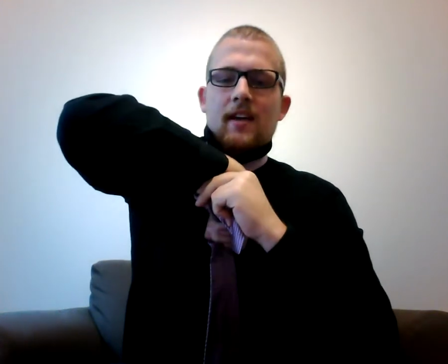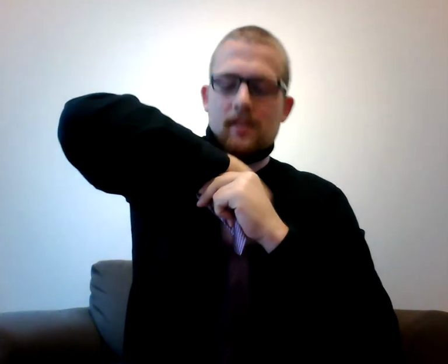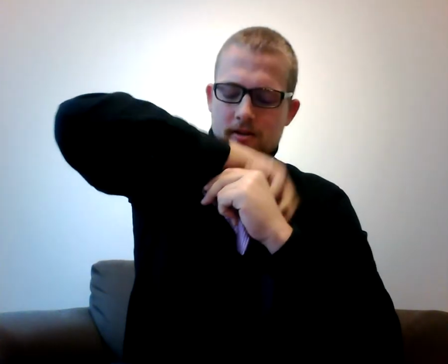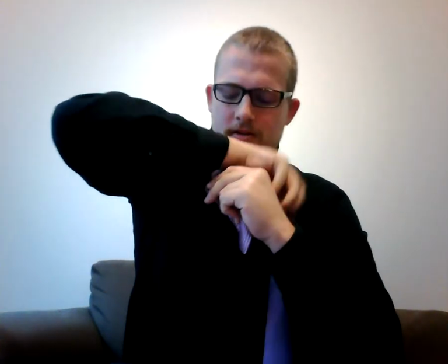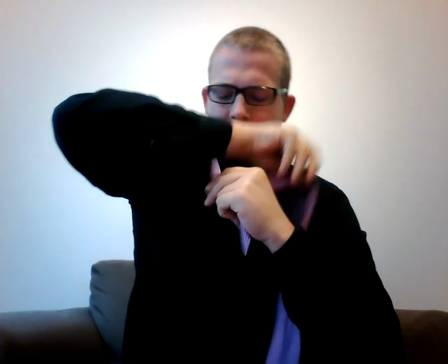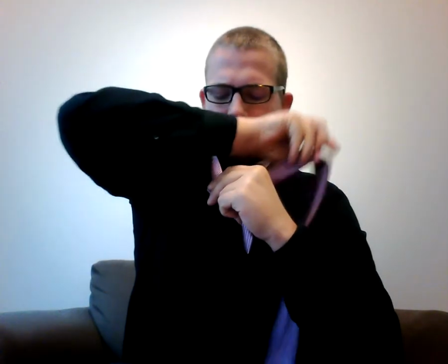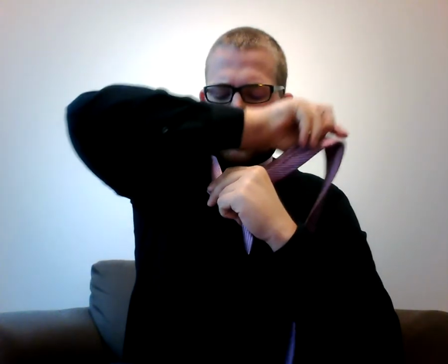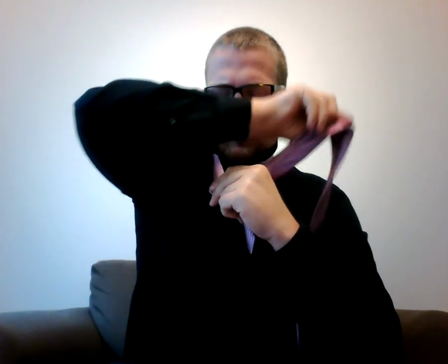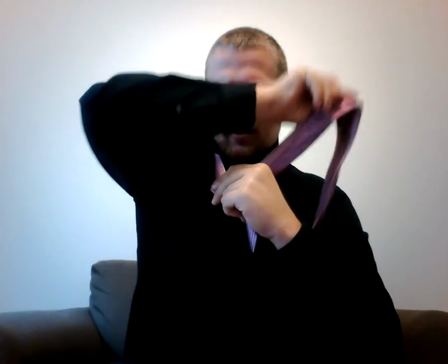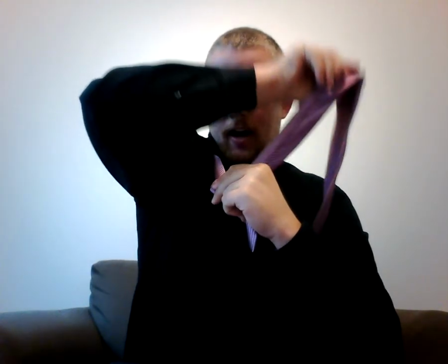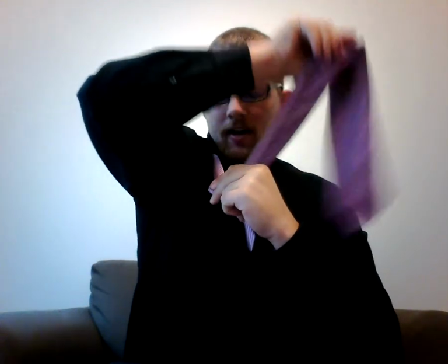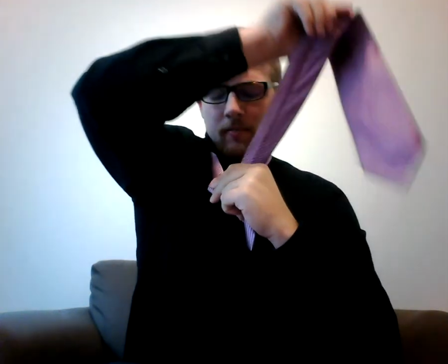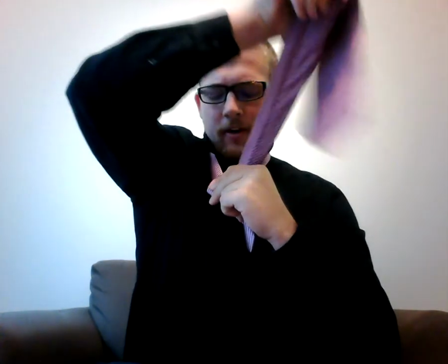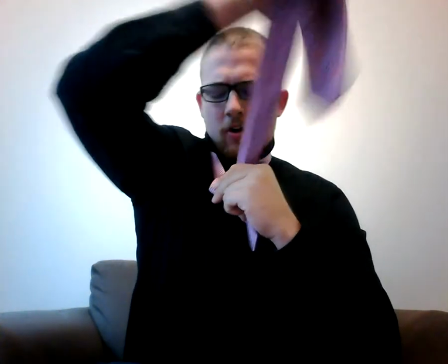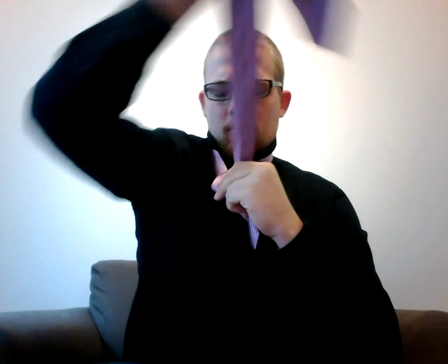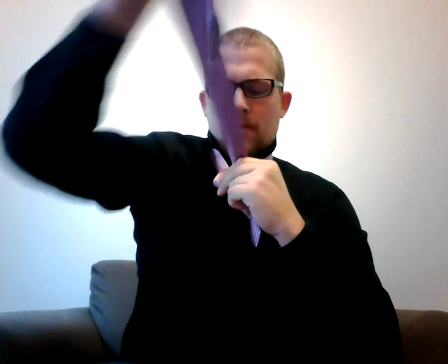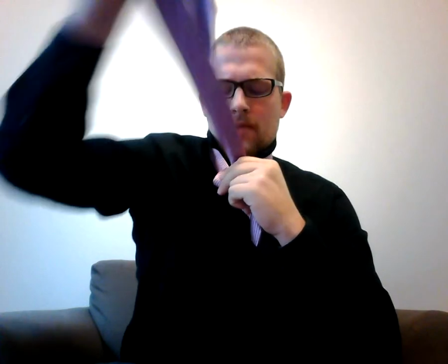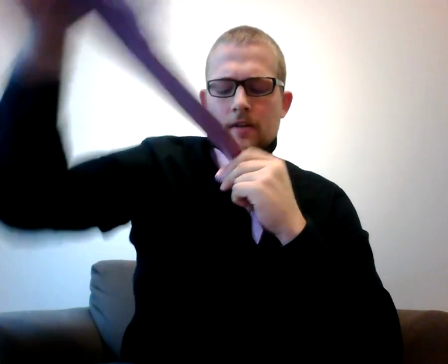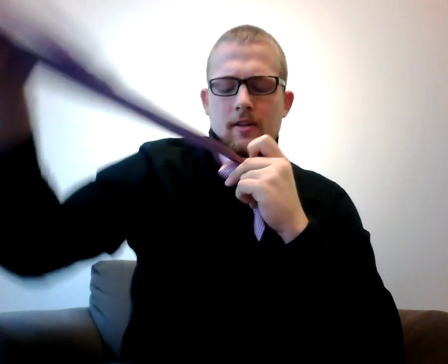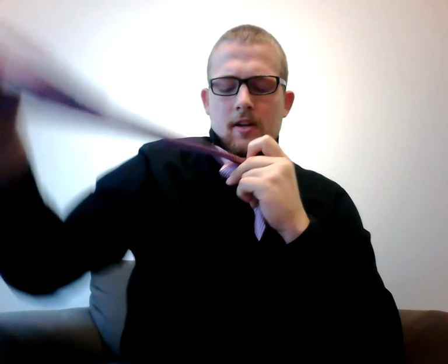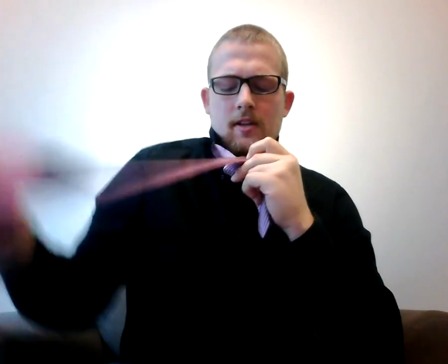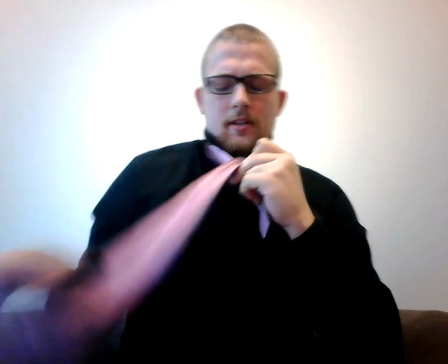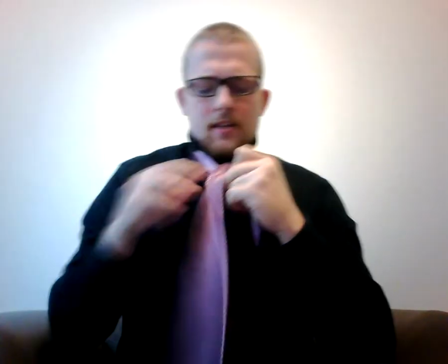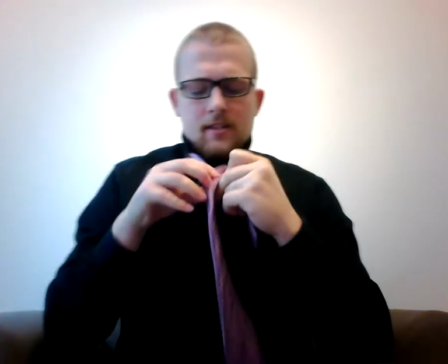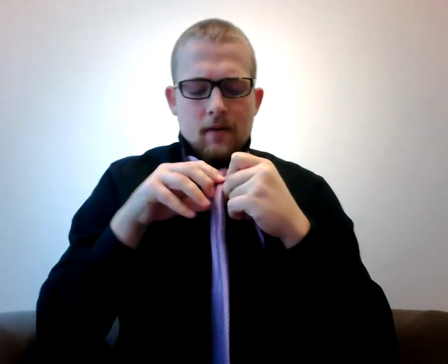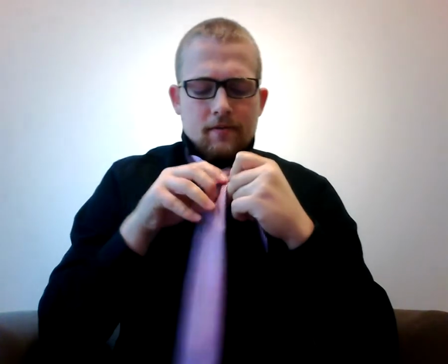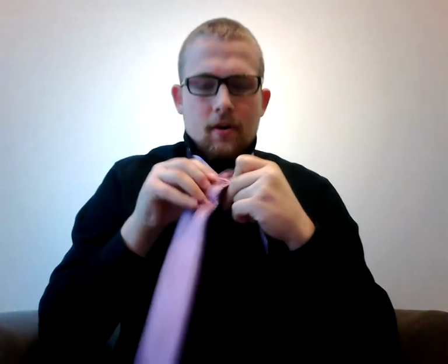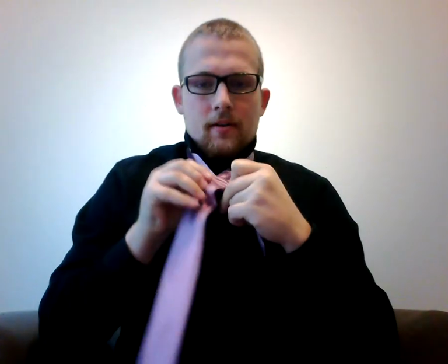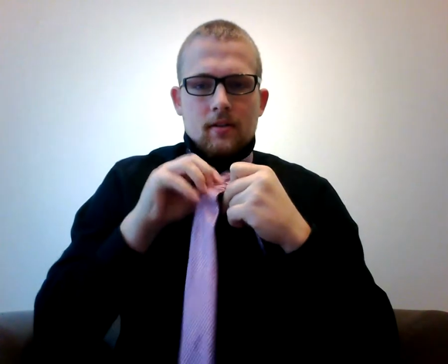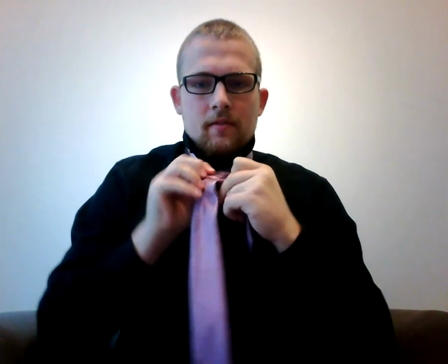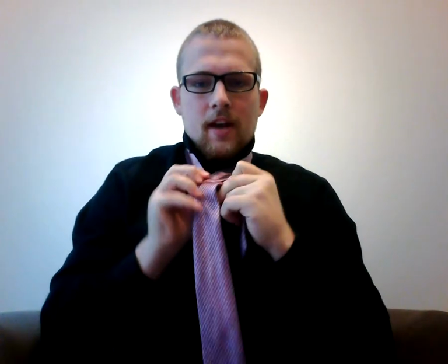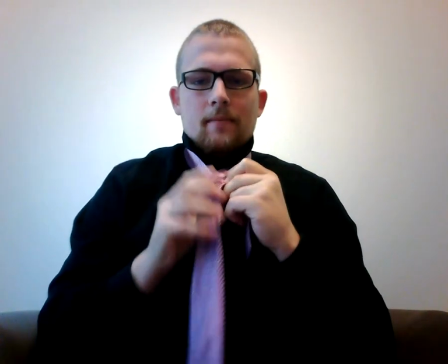Secondly, you take the wide end of the tie and bring it all the way around until it is now in front of the knot.